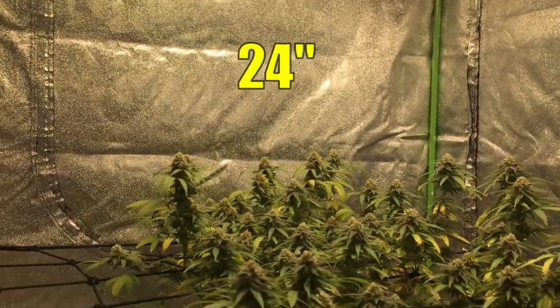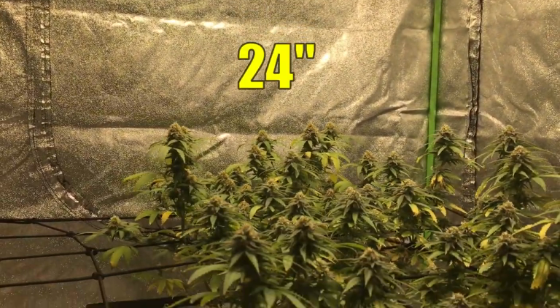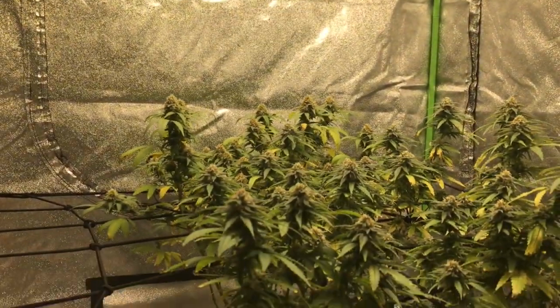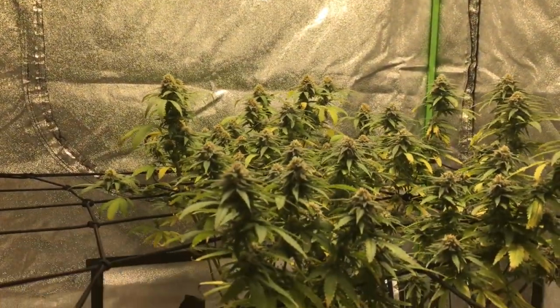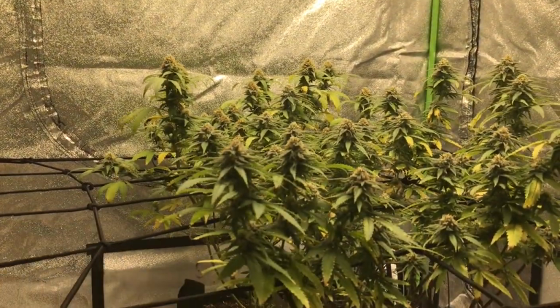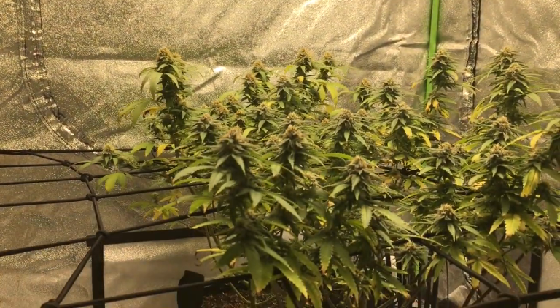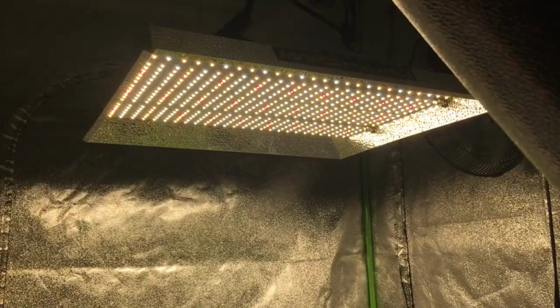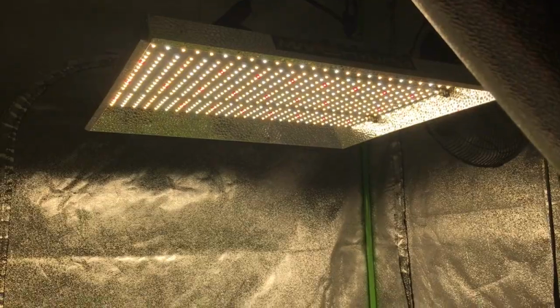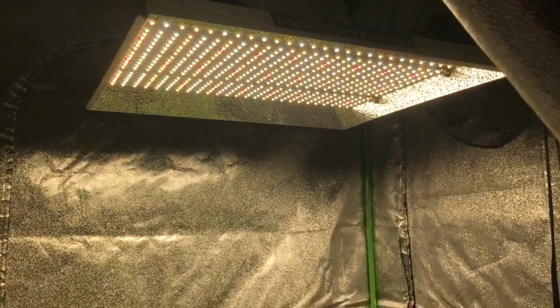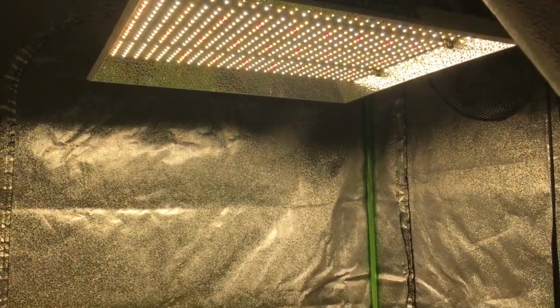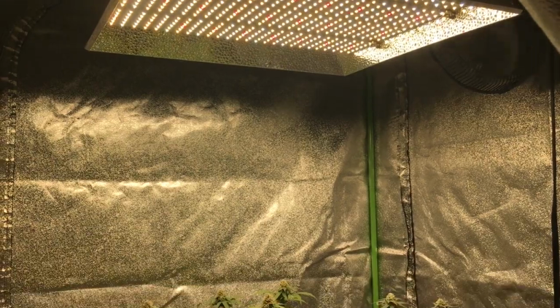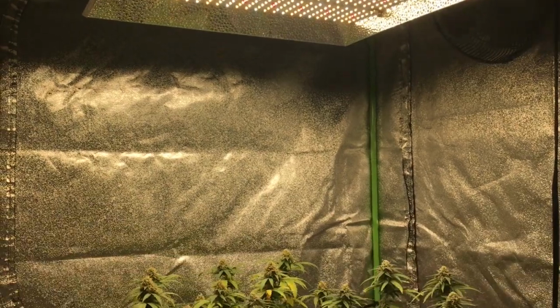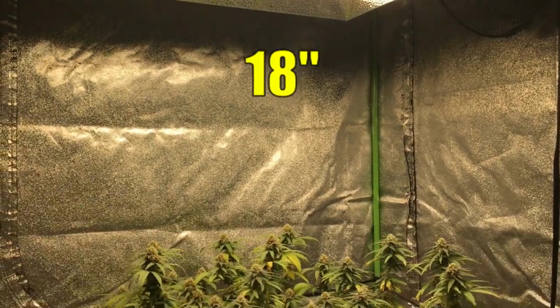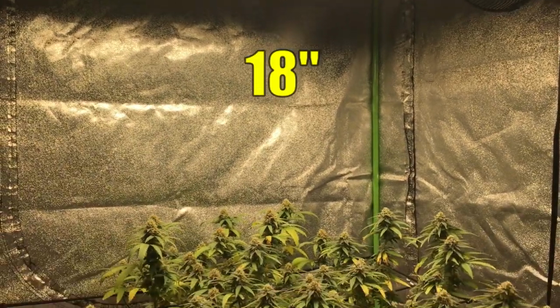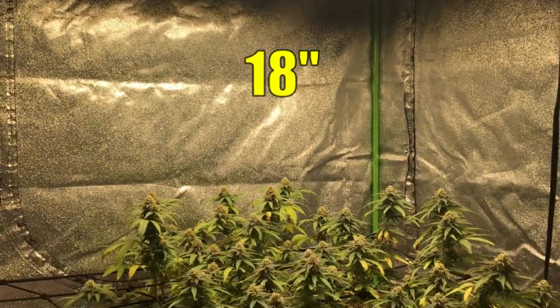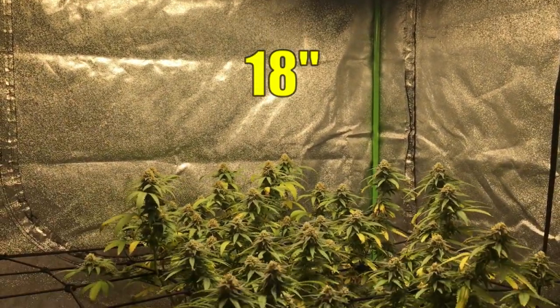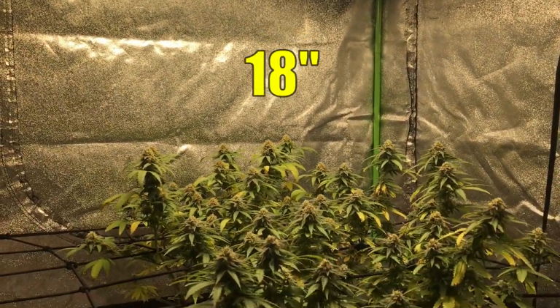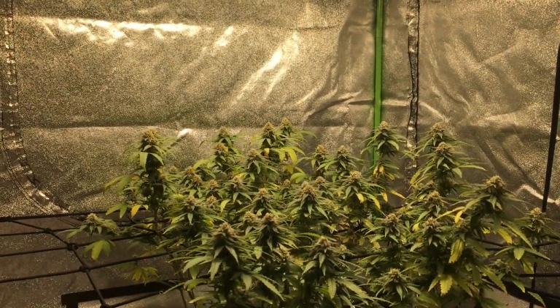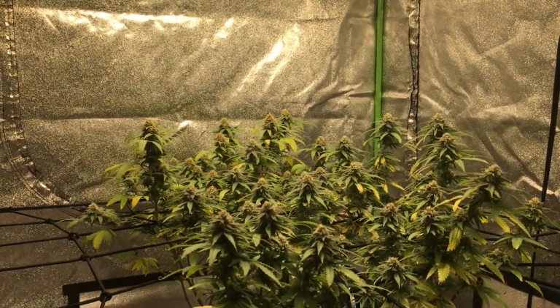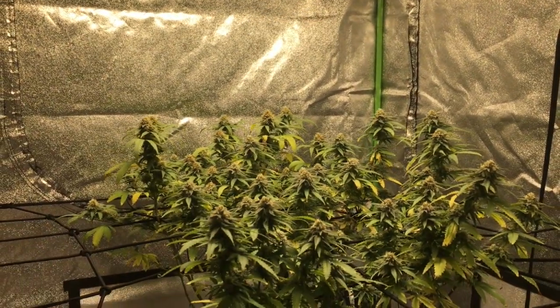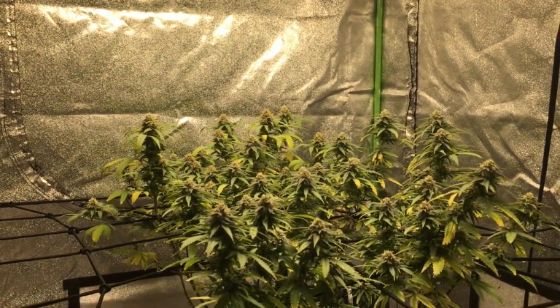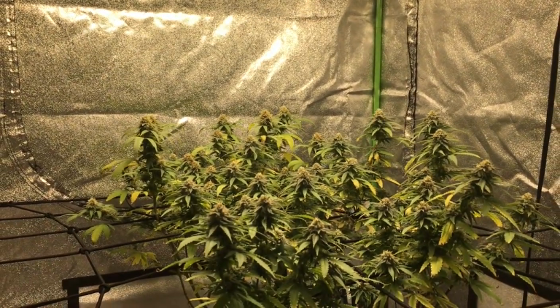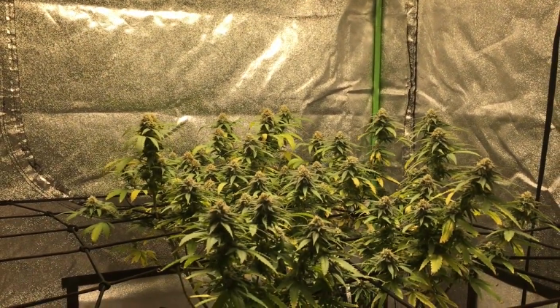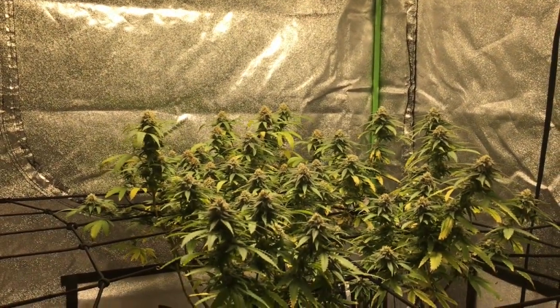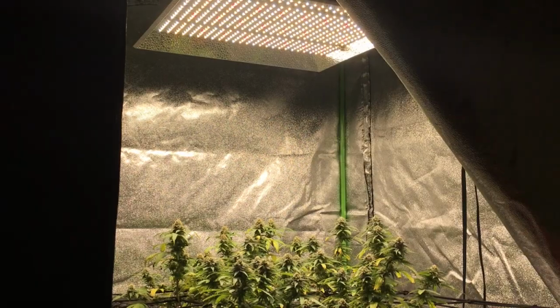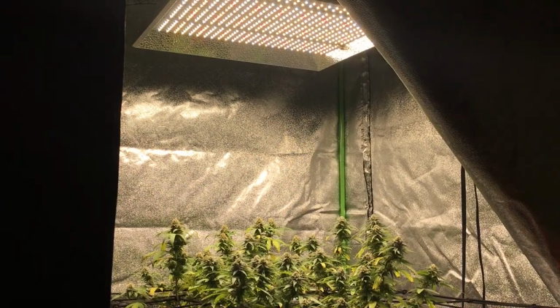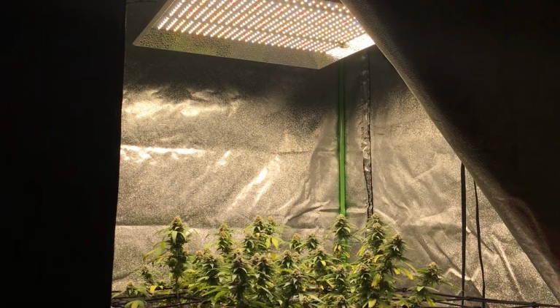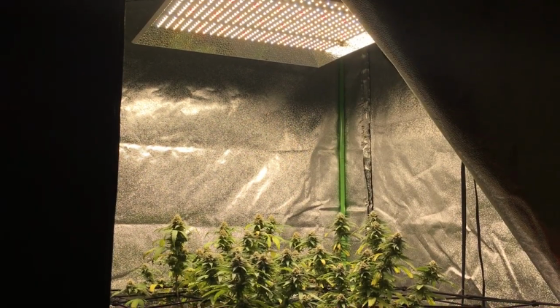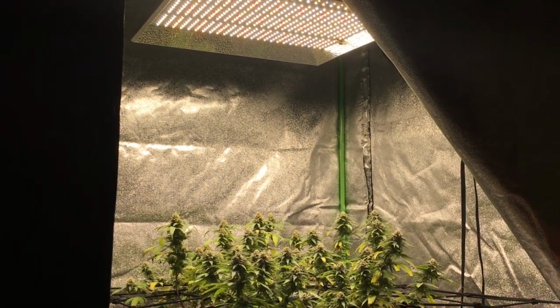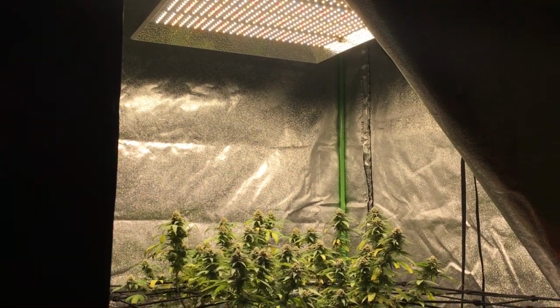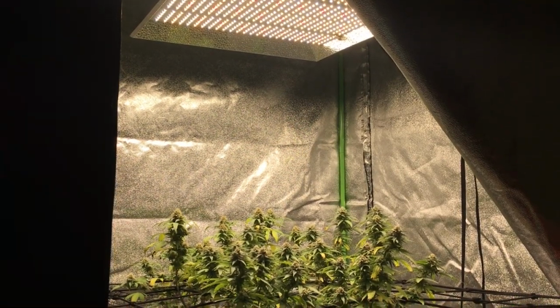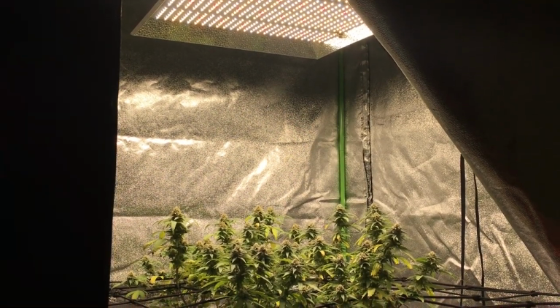Towards the end of week six, I went ahead and lowered my light from 24 inches to 18 inches.